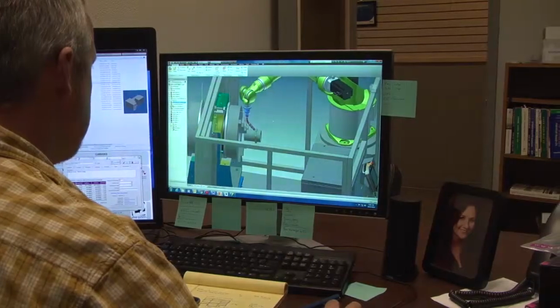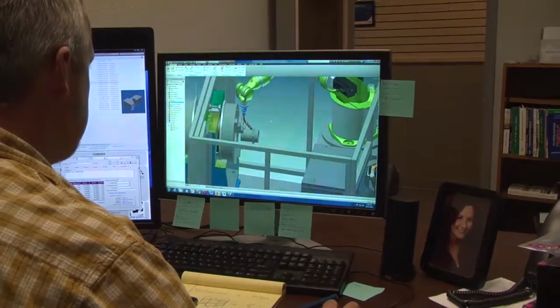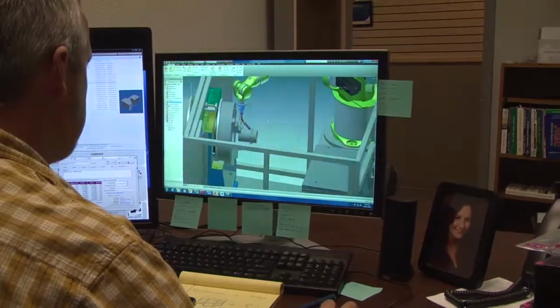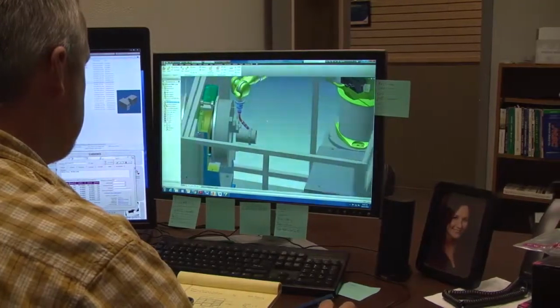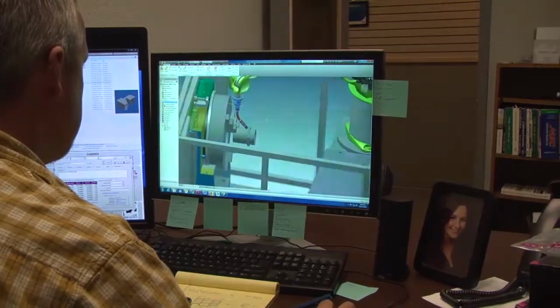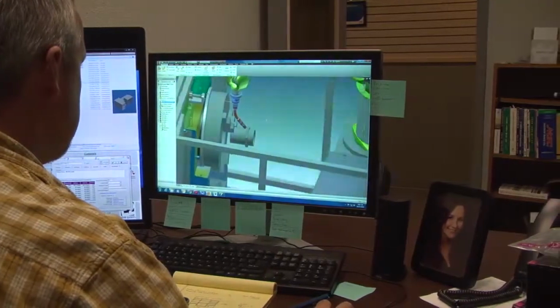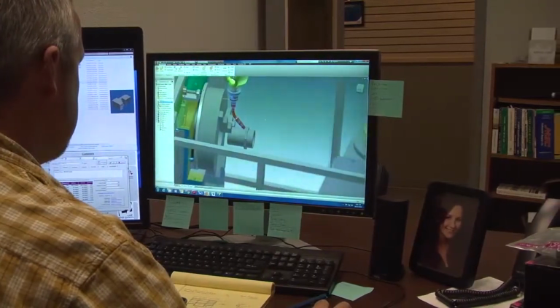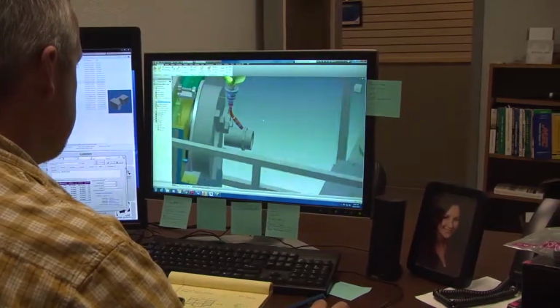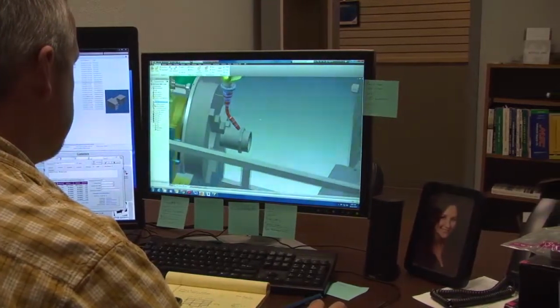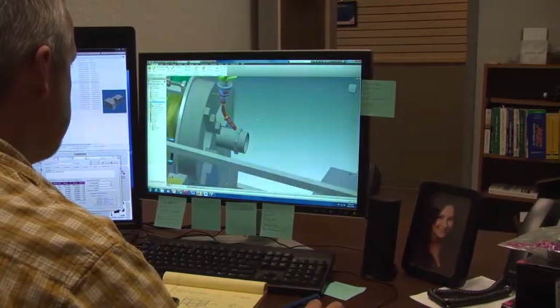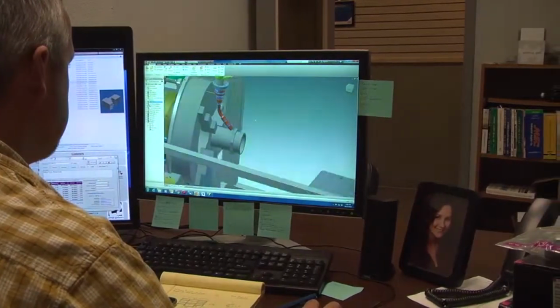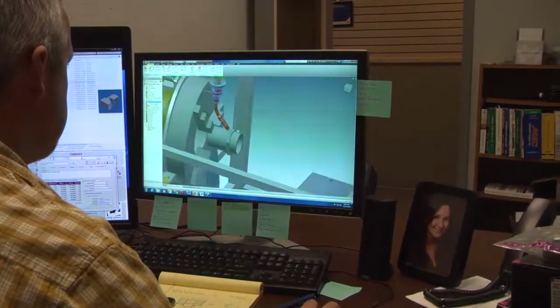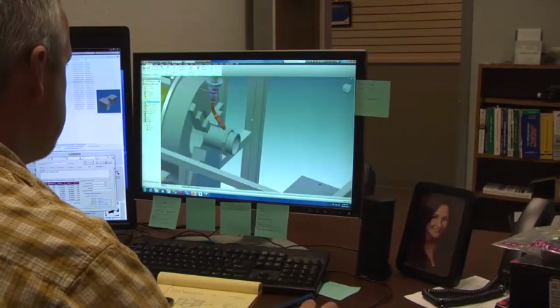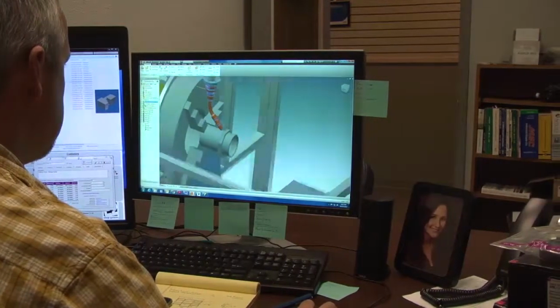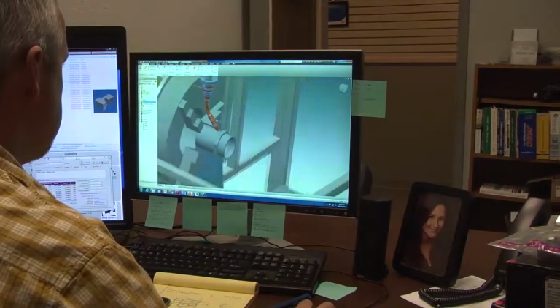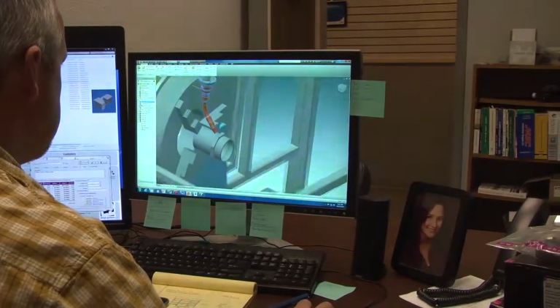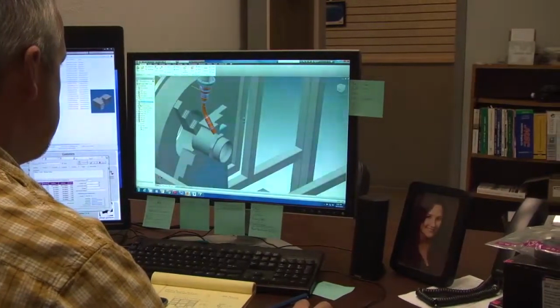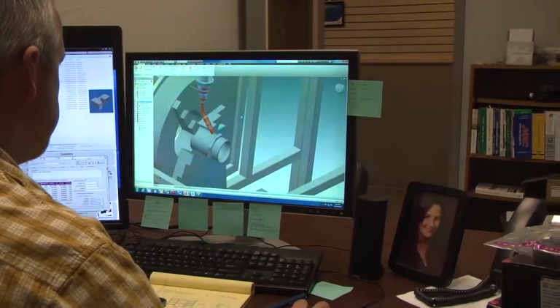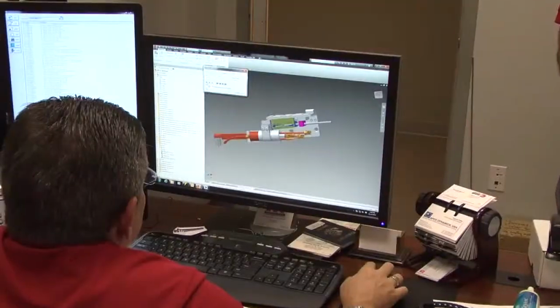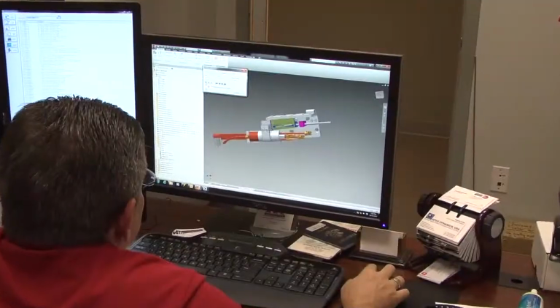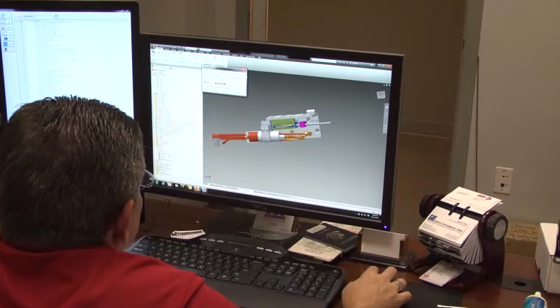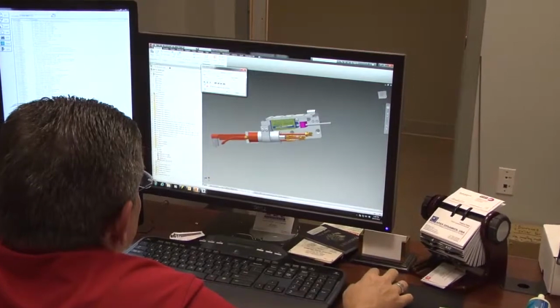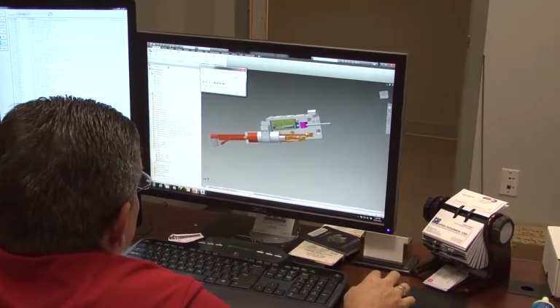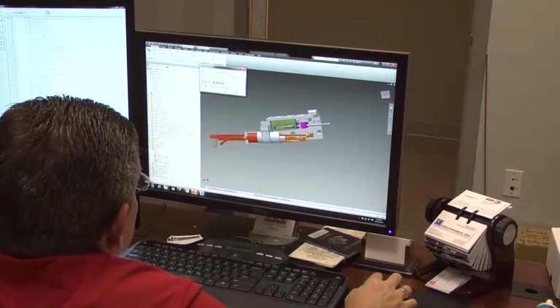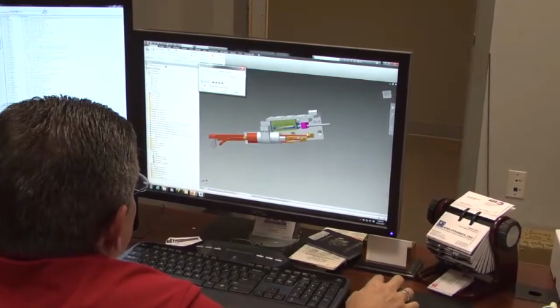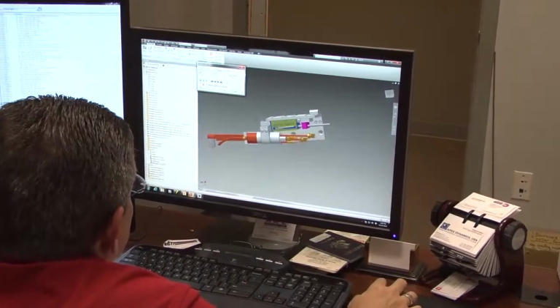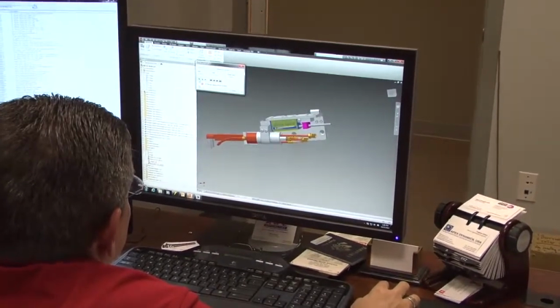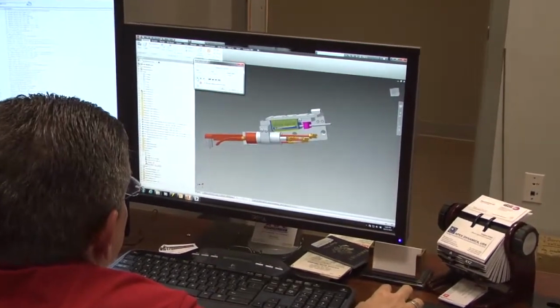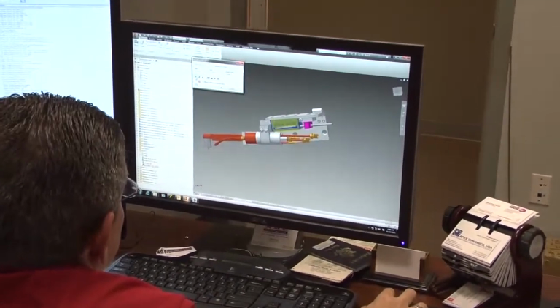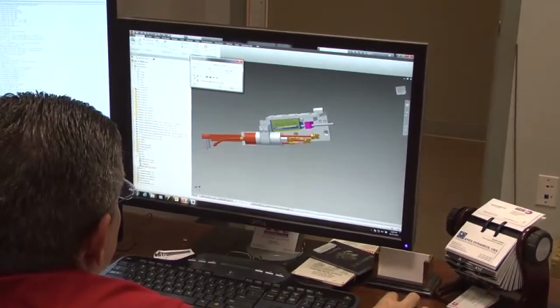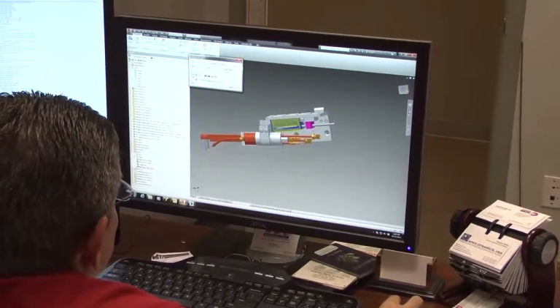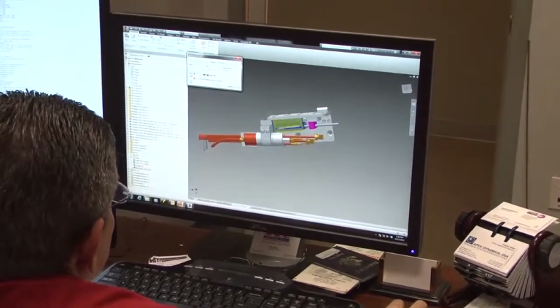Mechanical designers draw everything in a 3D model, from the nut and bolt to the major fabrications.